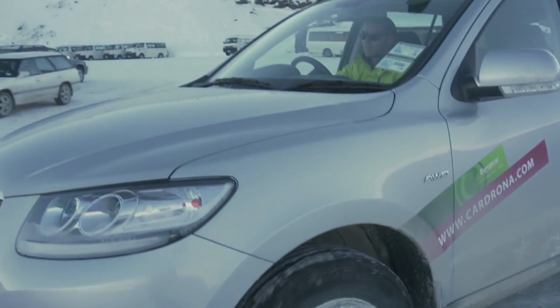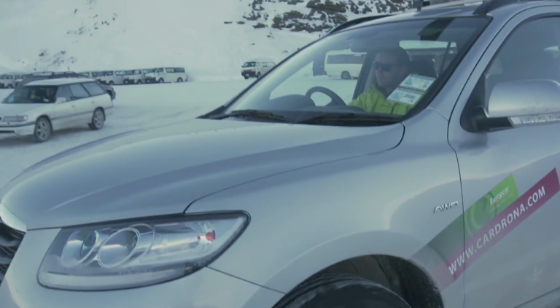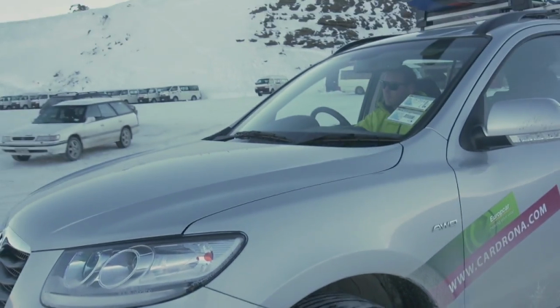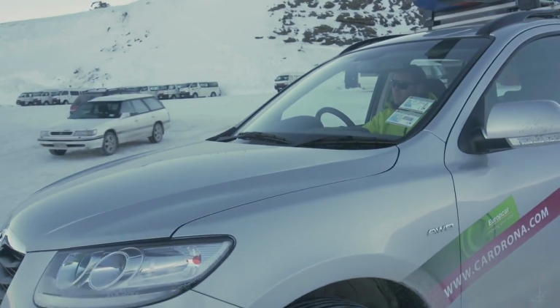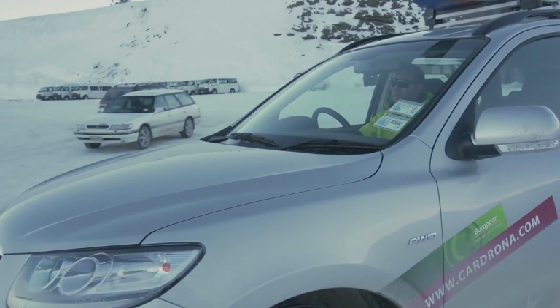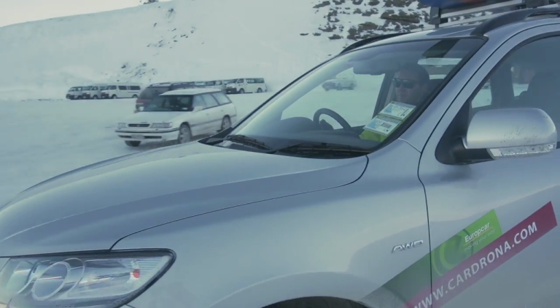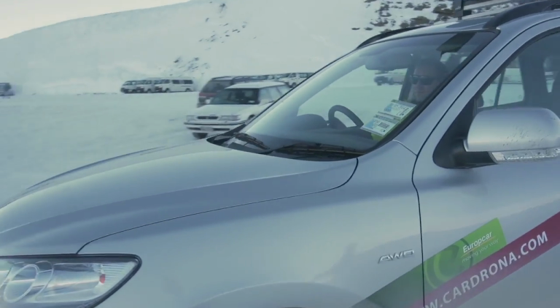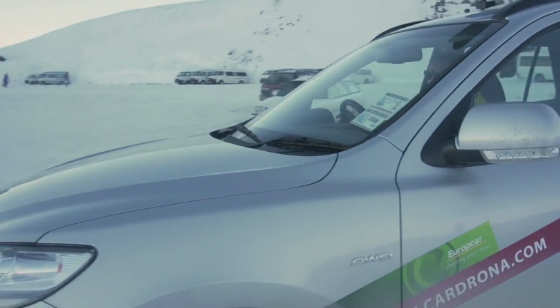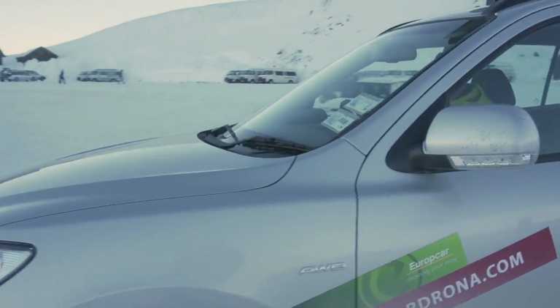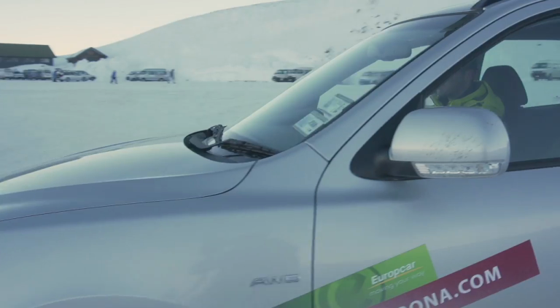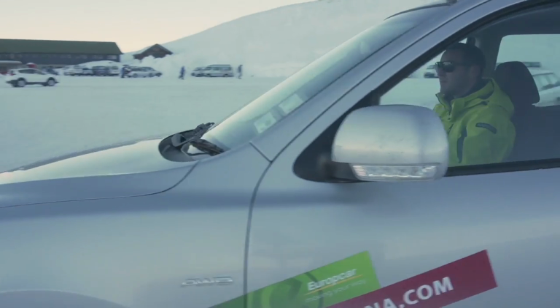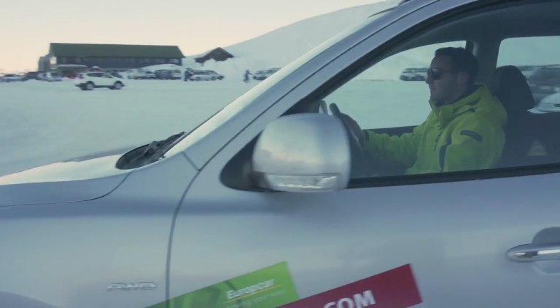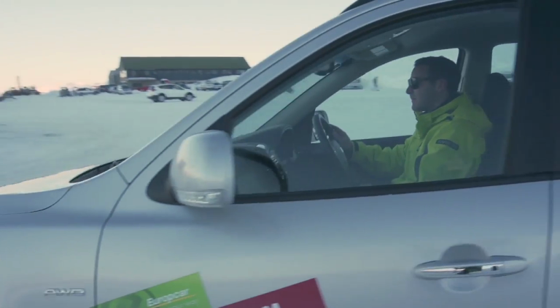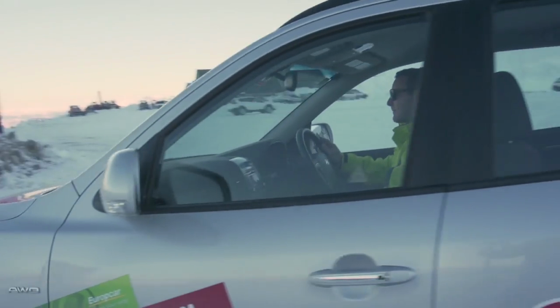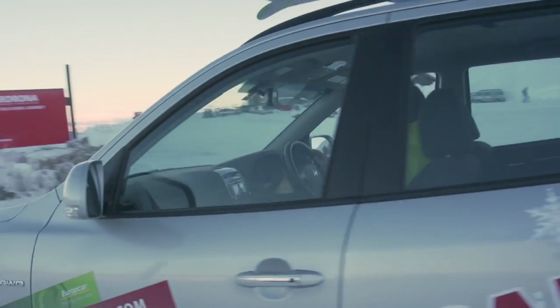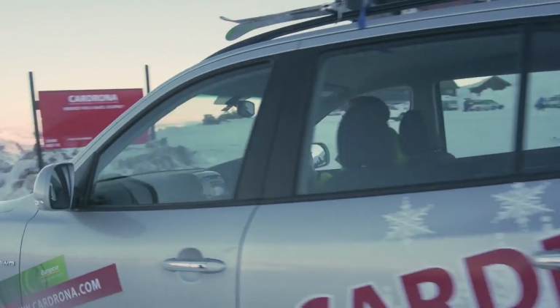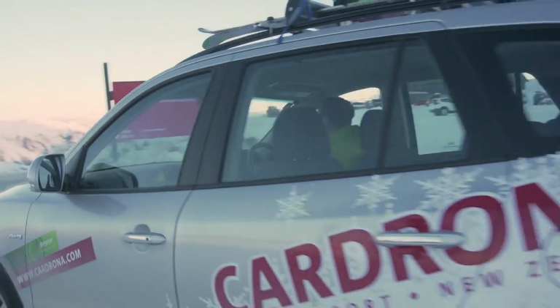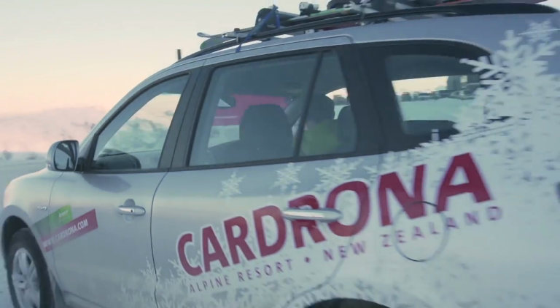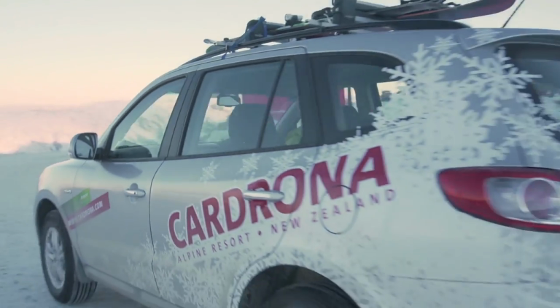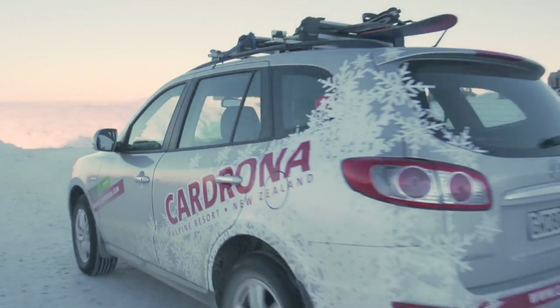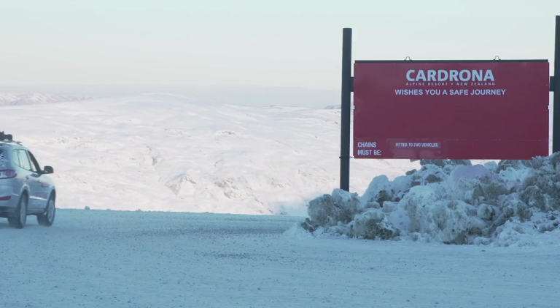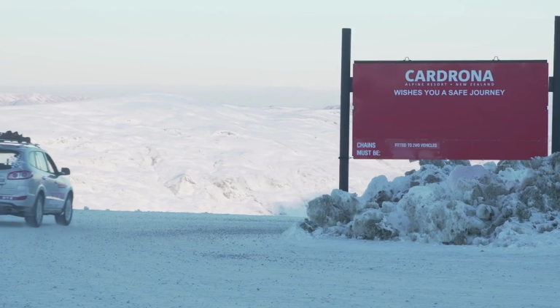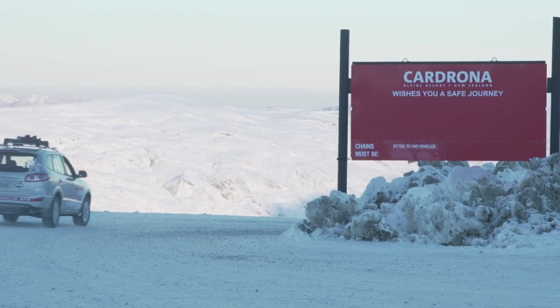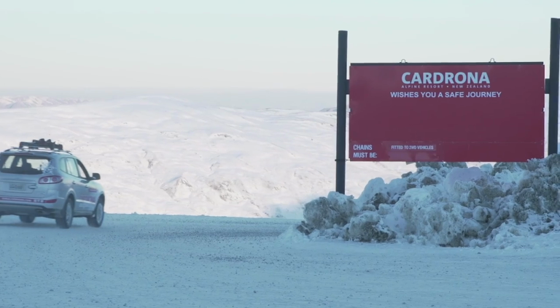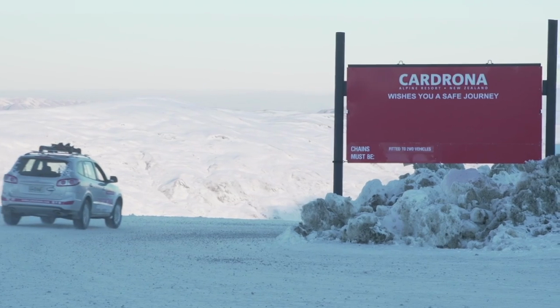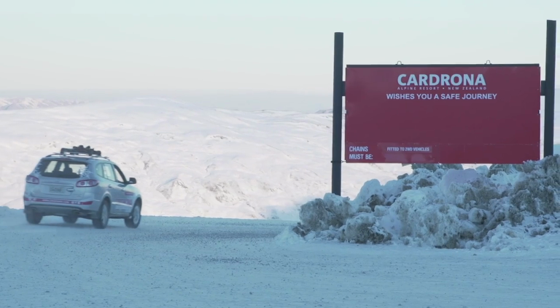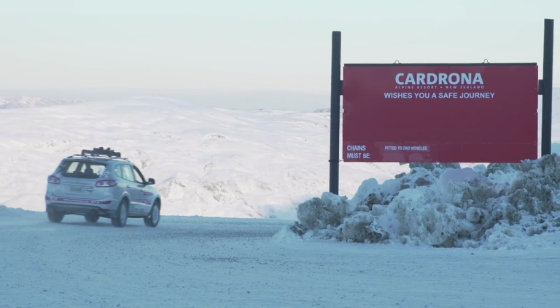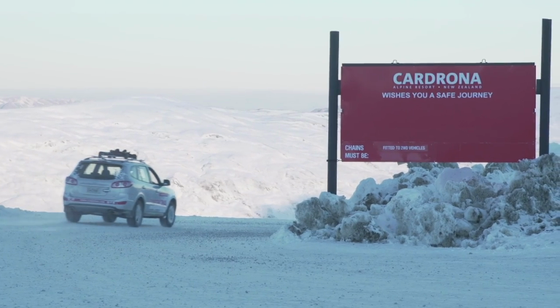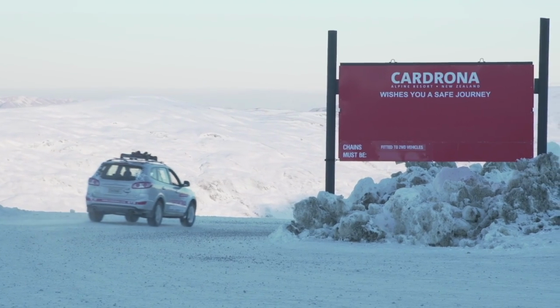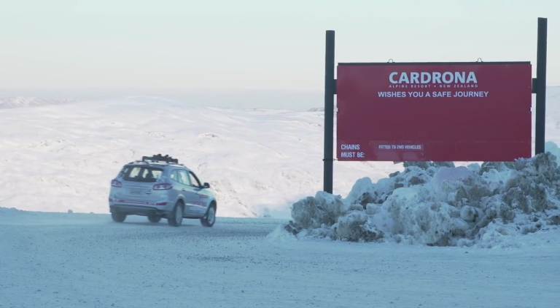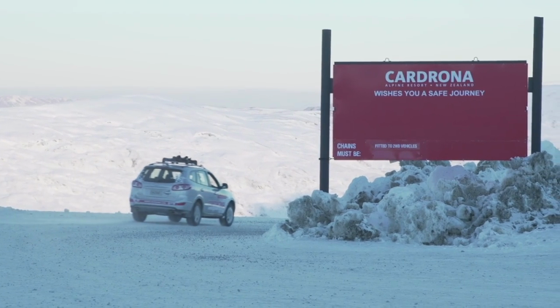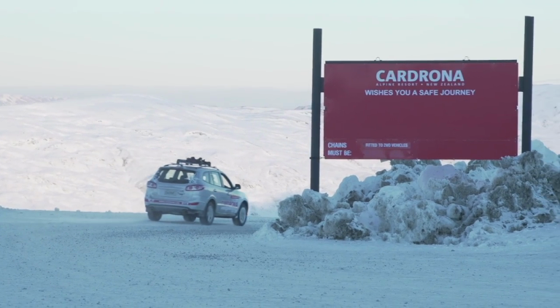Fitting chains is as easy as that. Be safe out there, be prepared, and enjoy your trip to Cardrona.